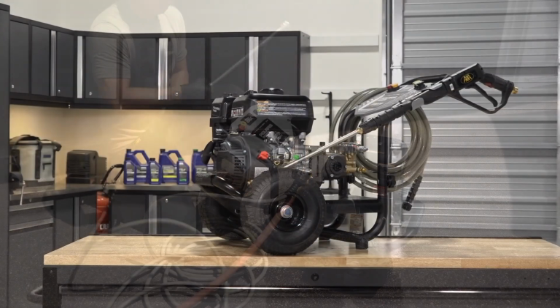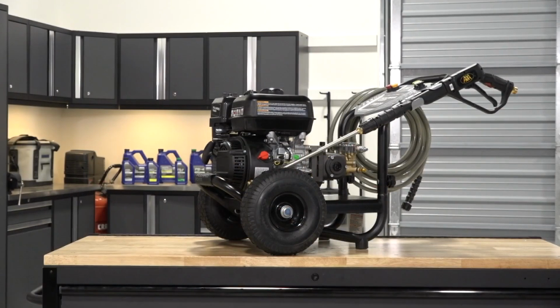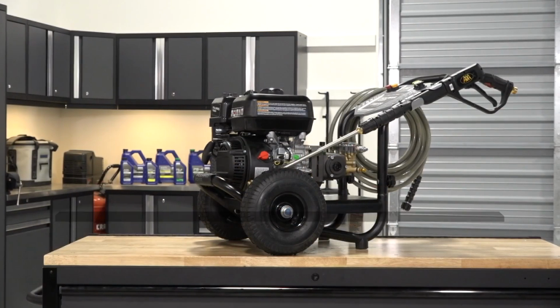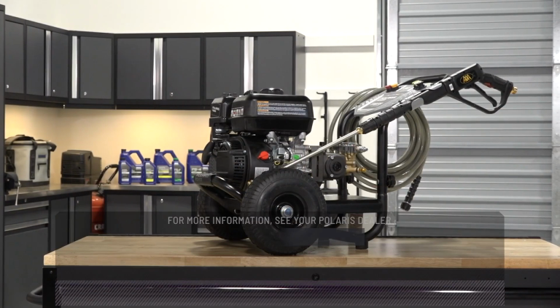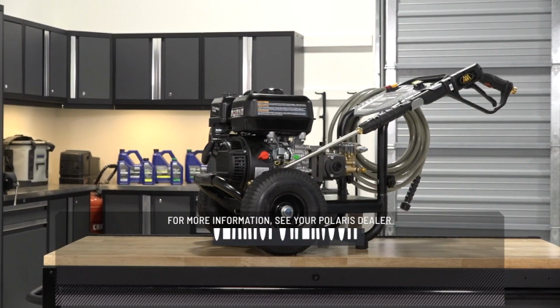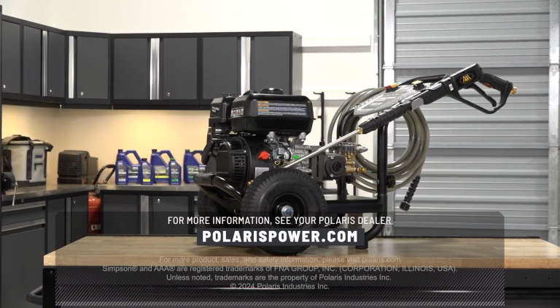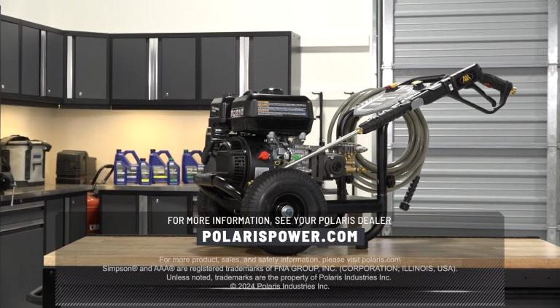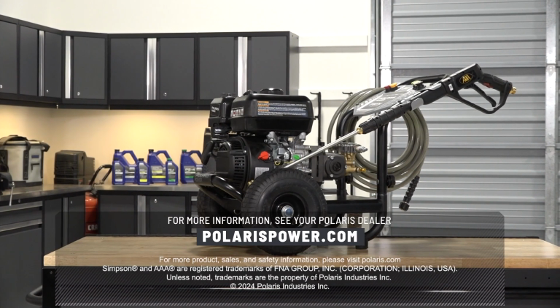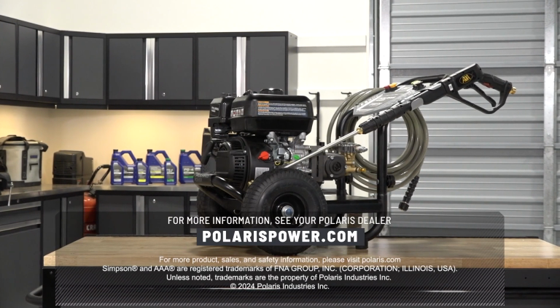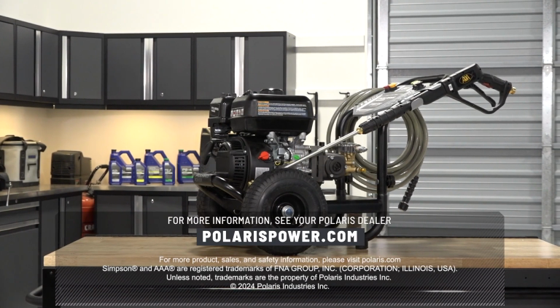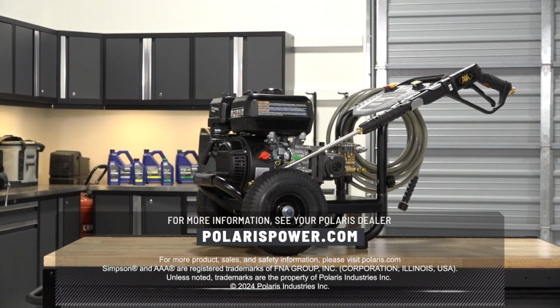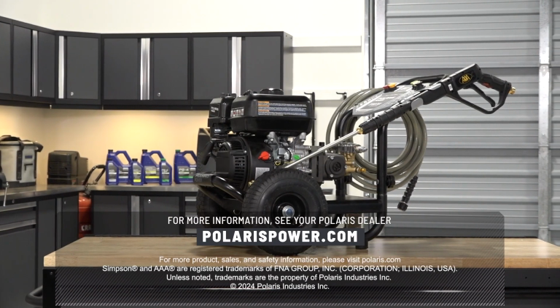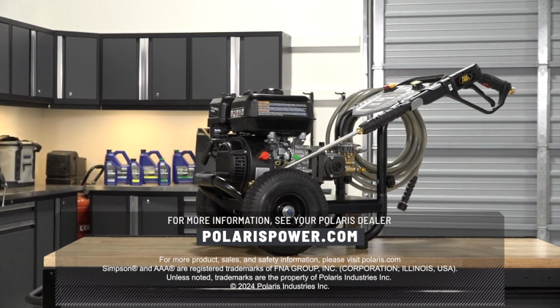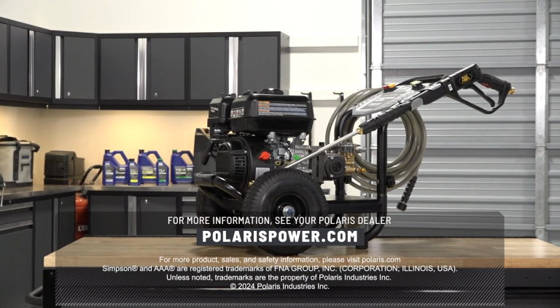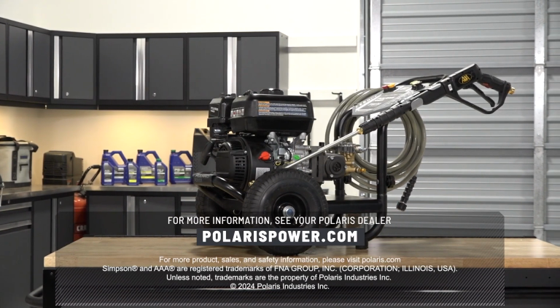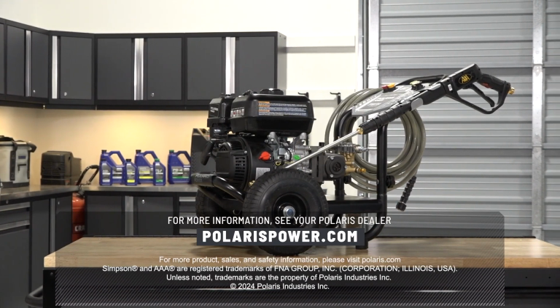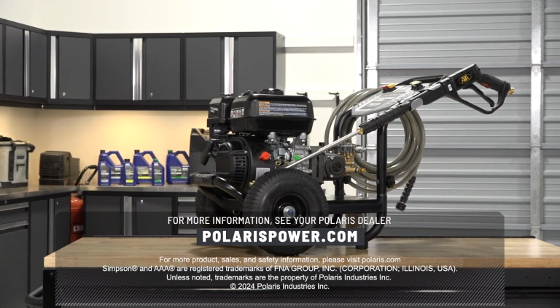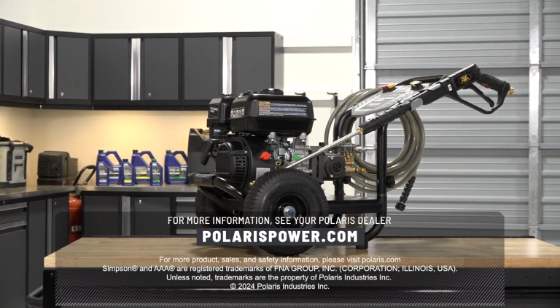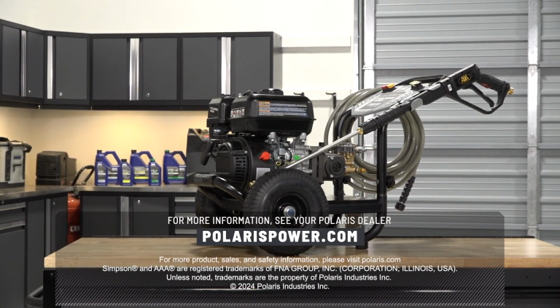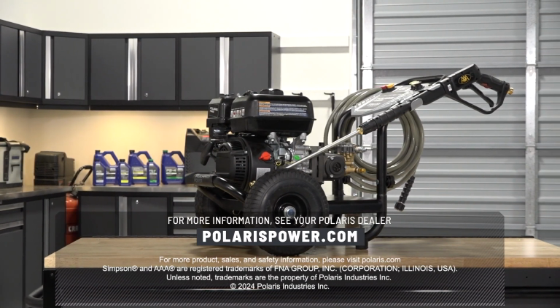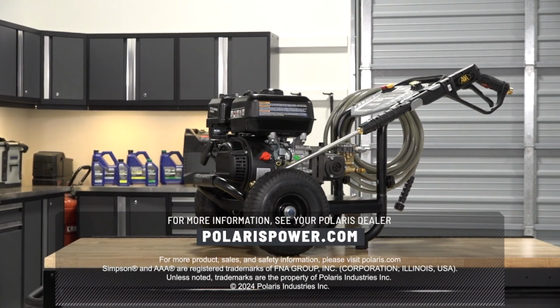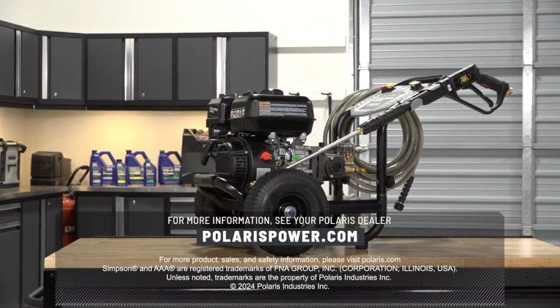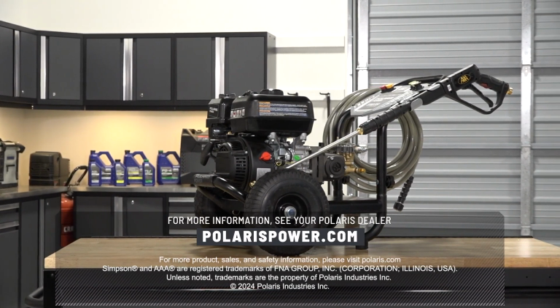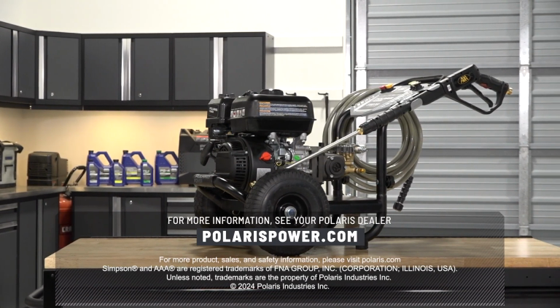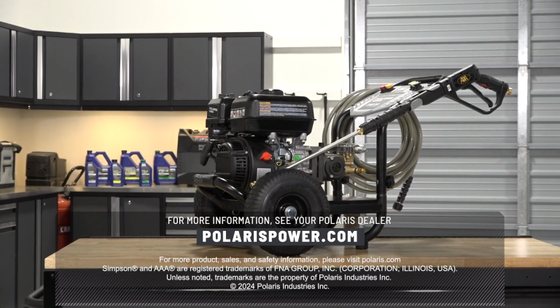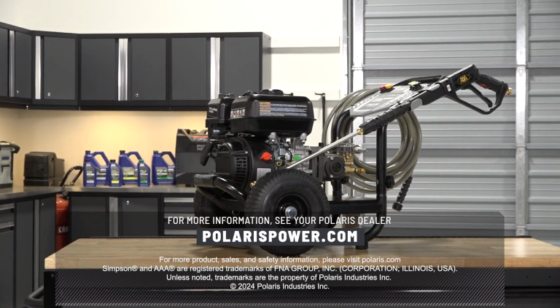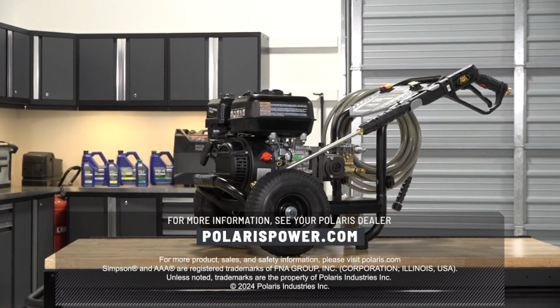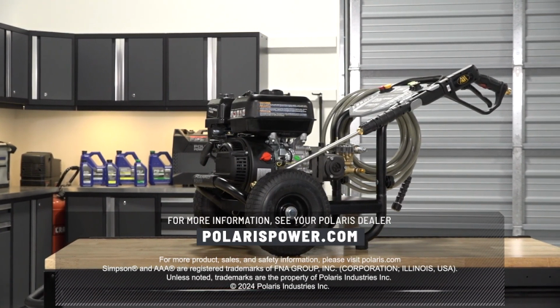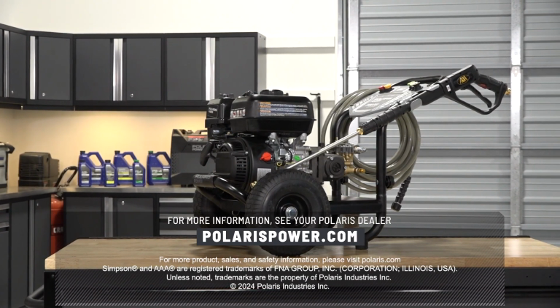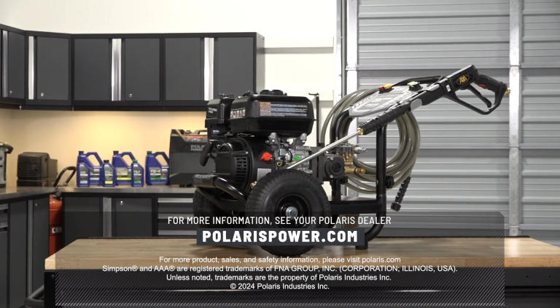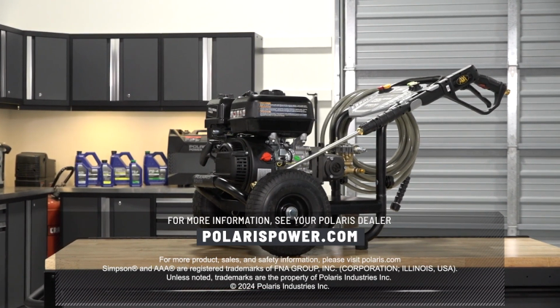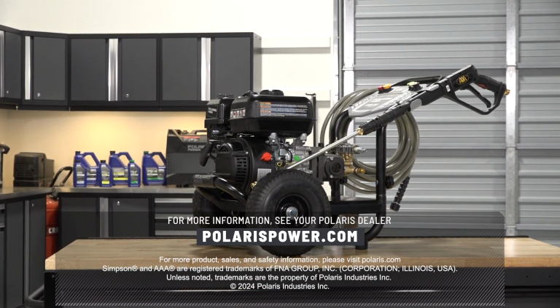For more information, see your authorized Polaris dealer or visit PolarisPower.com.